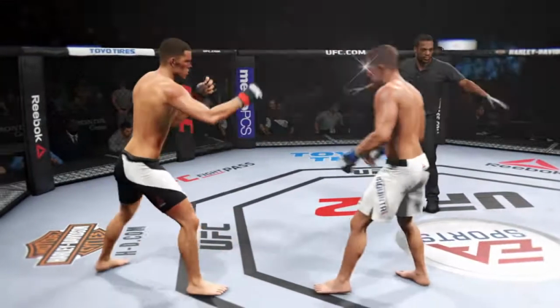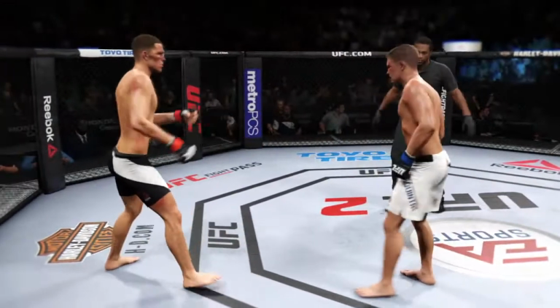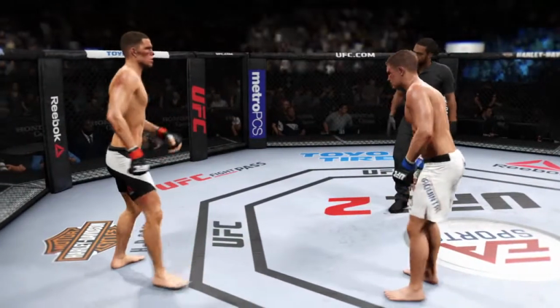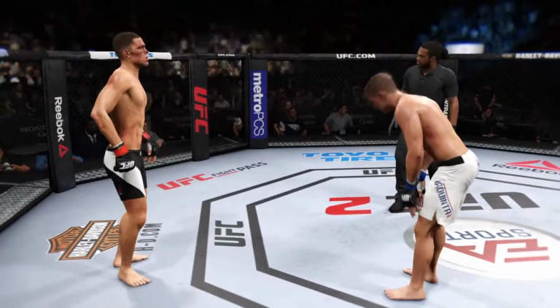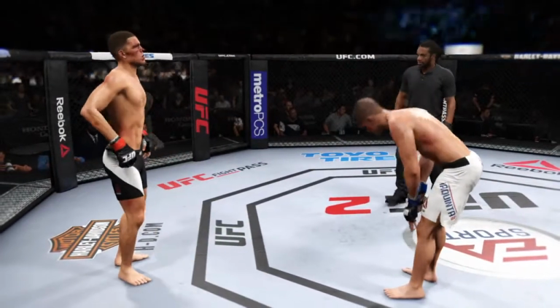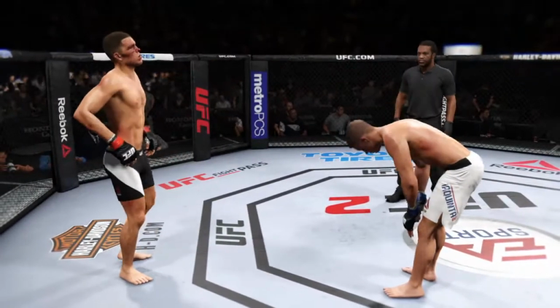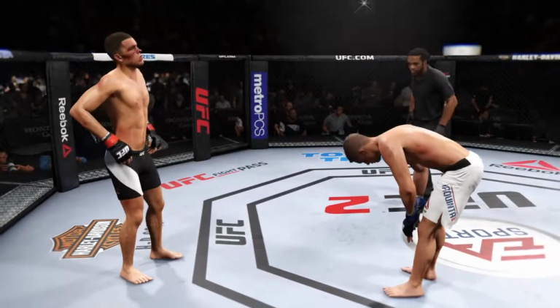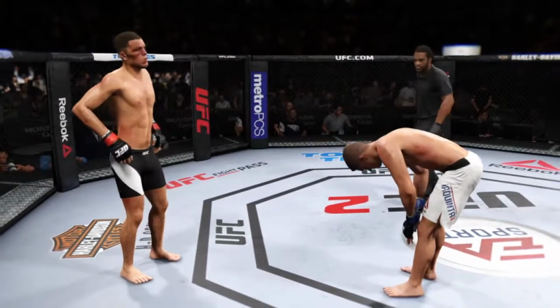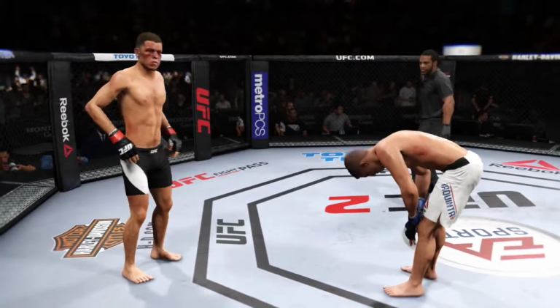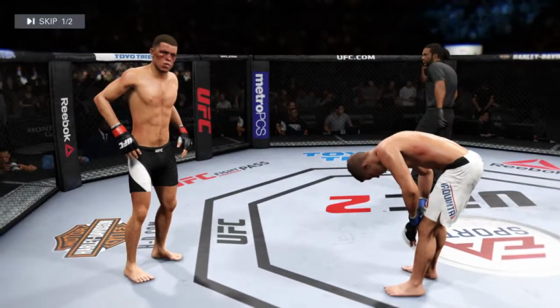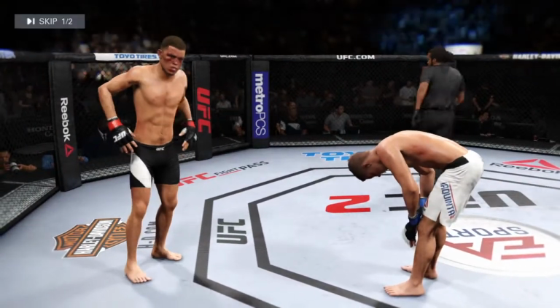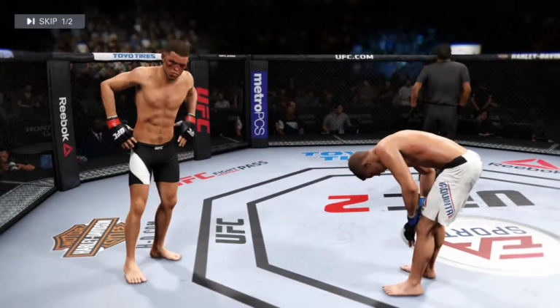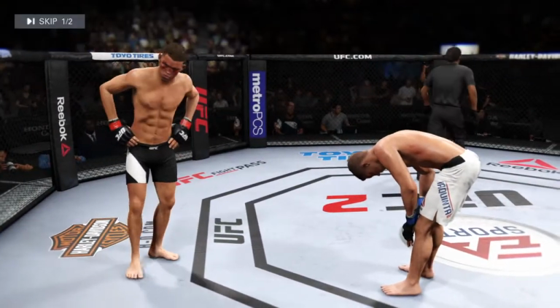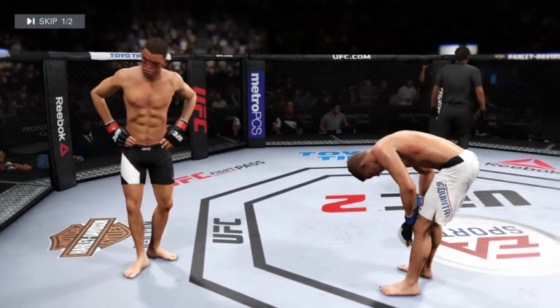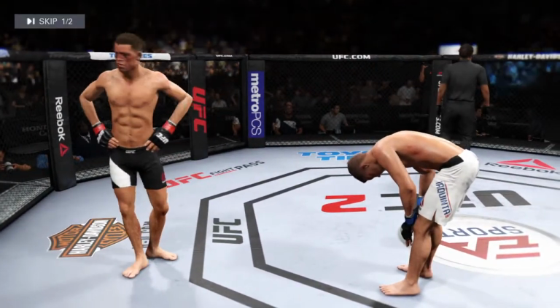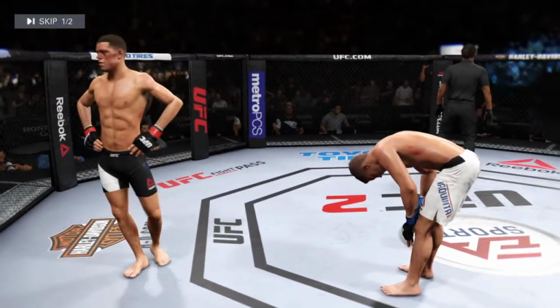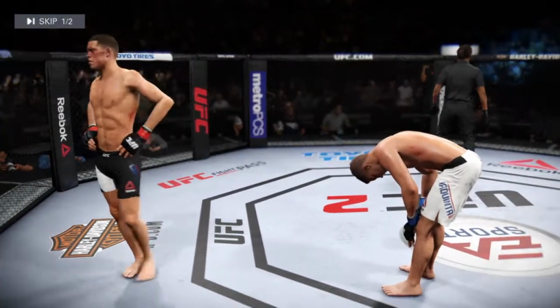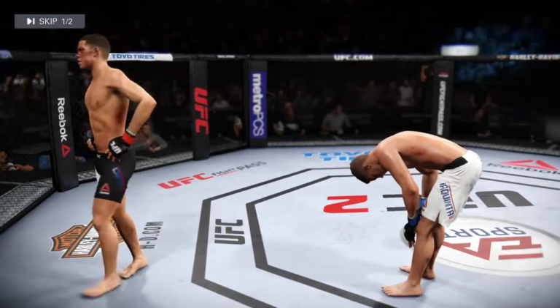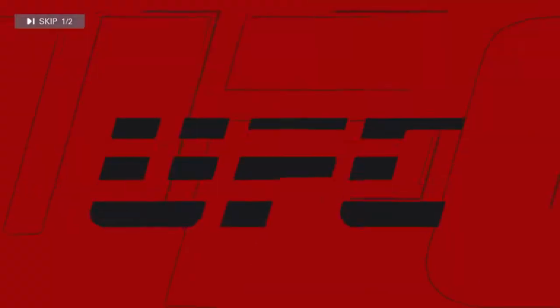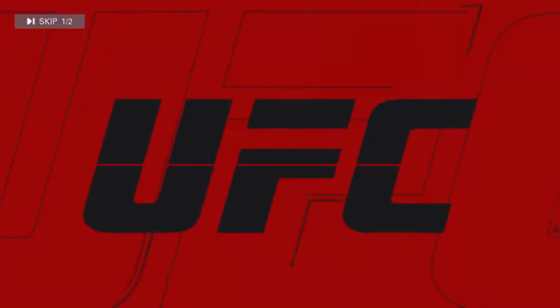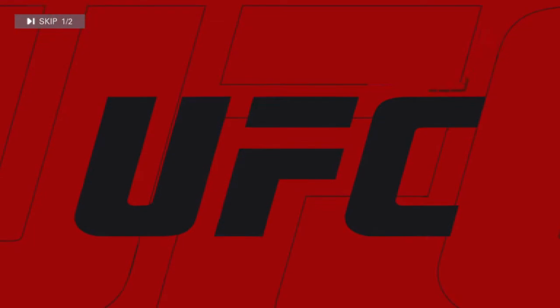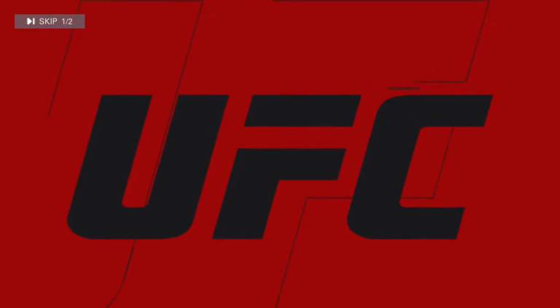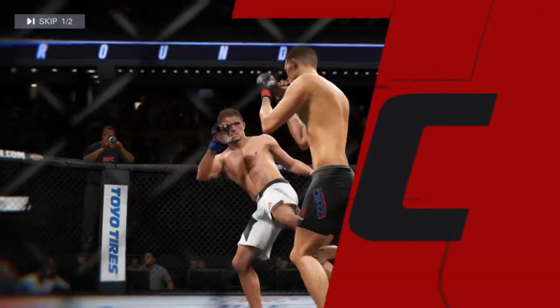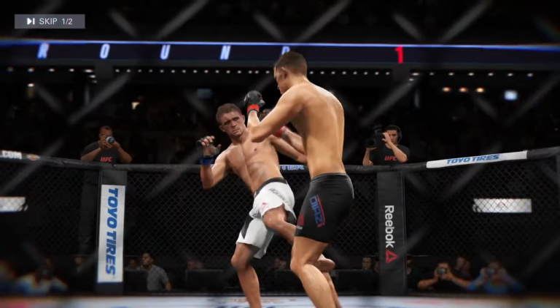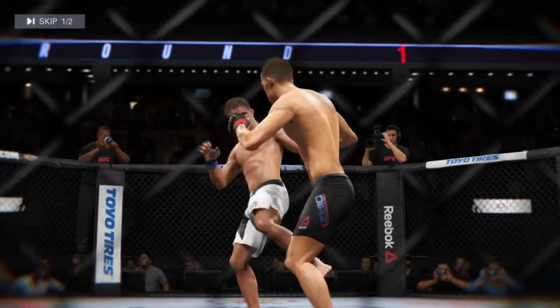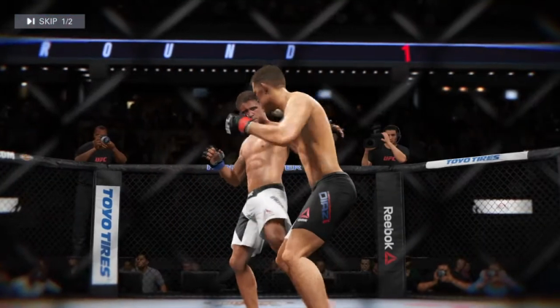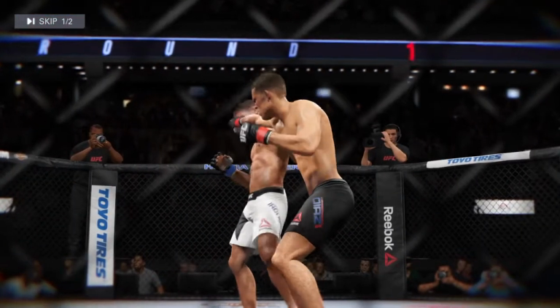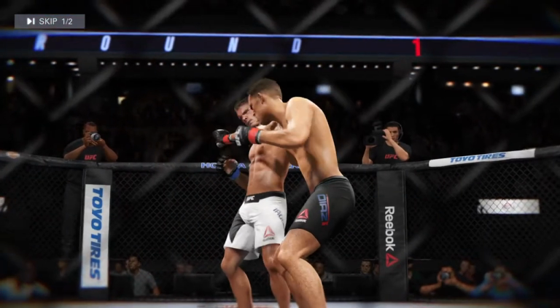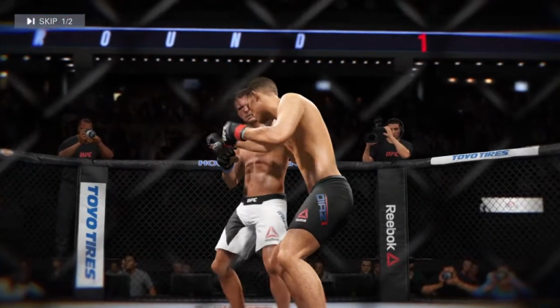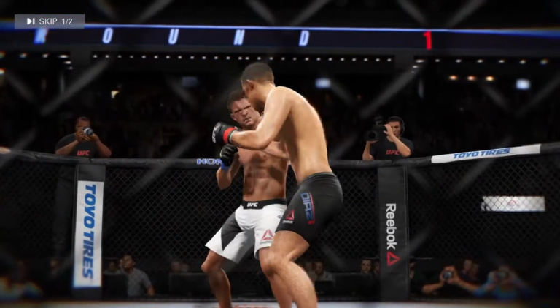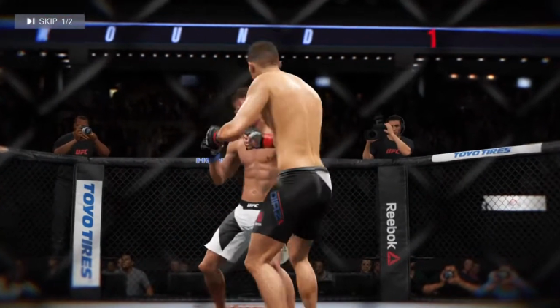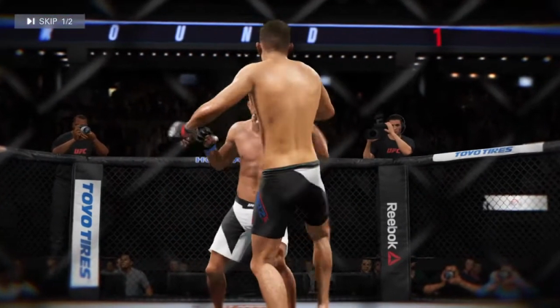And that's the end of the round. This is such a fun fight to watch. Here's a perfect head kick.